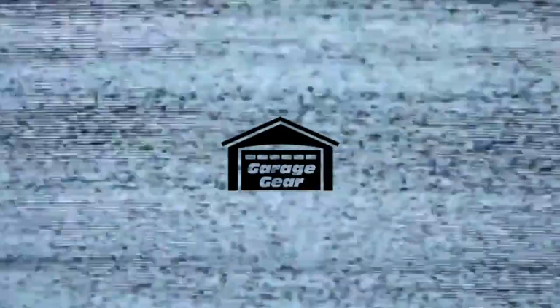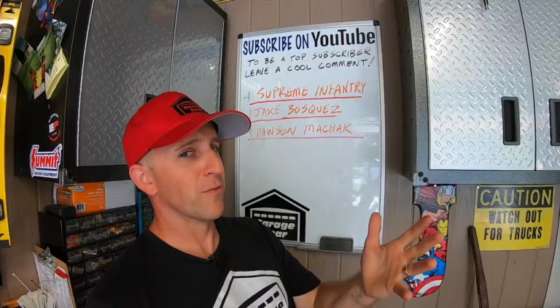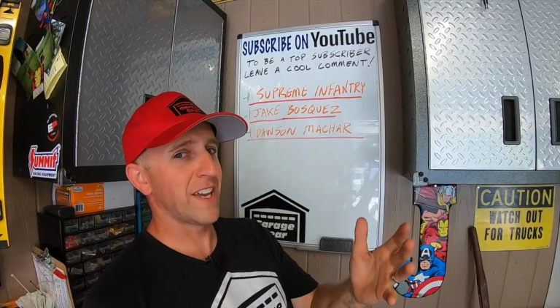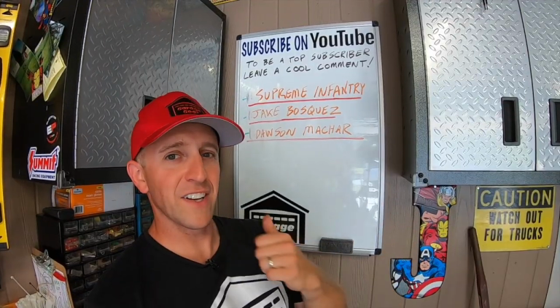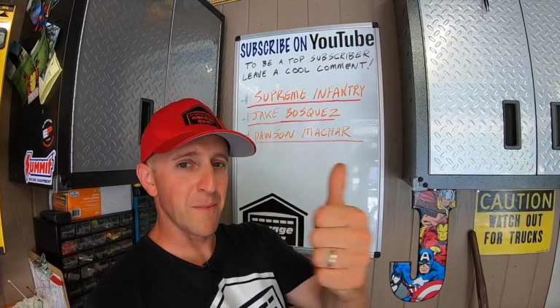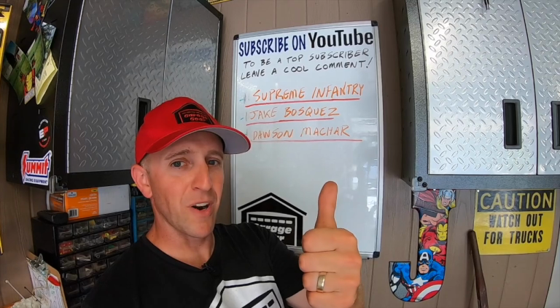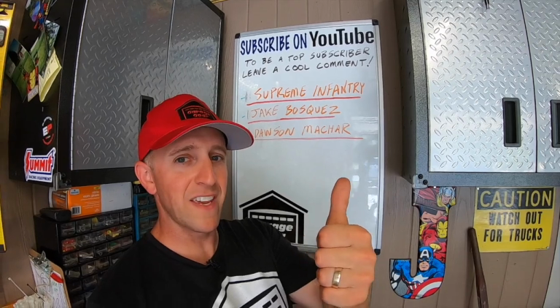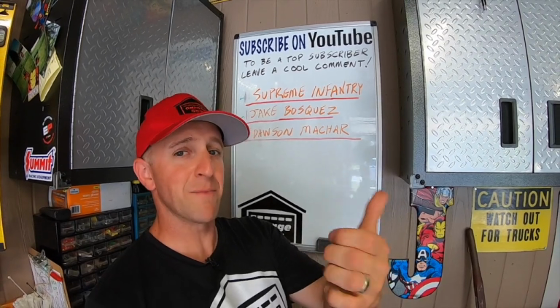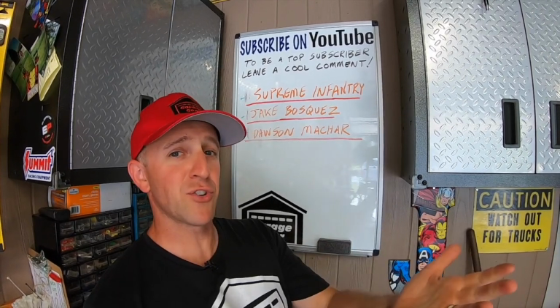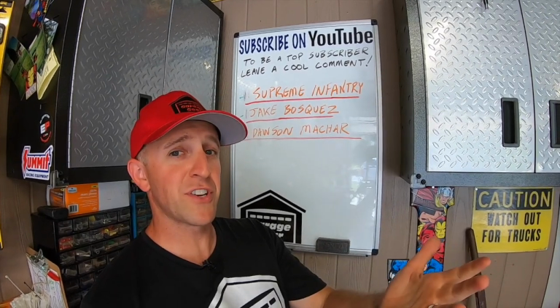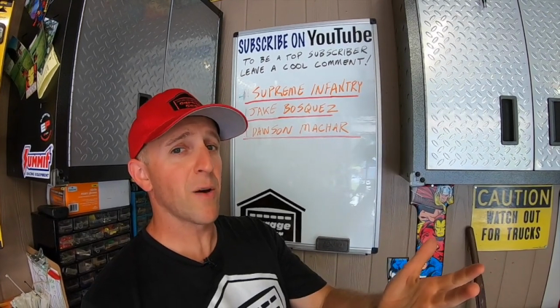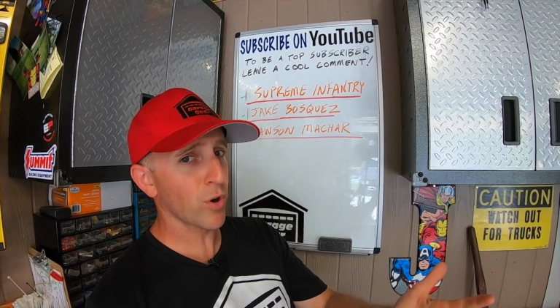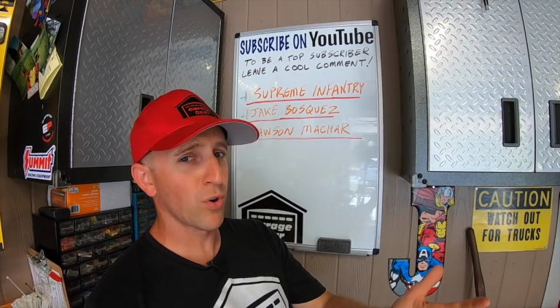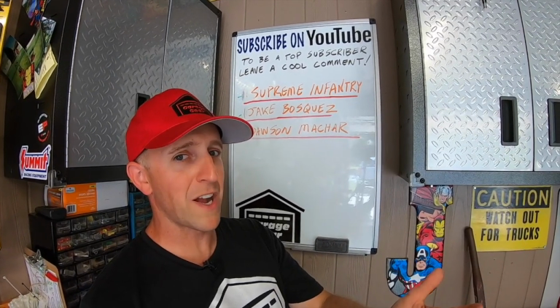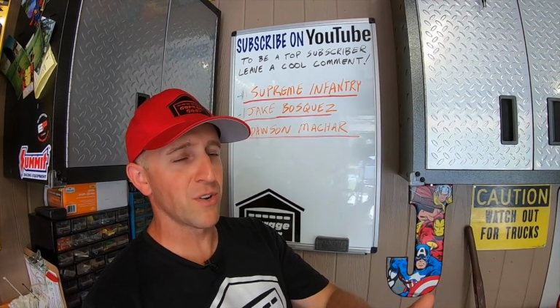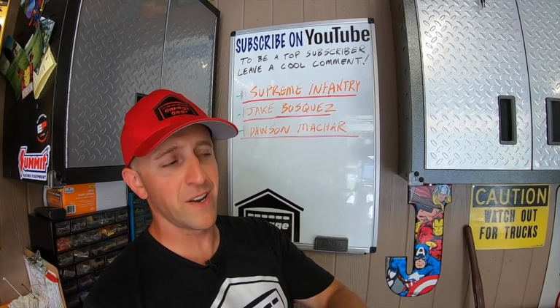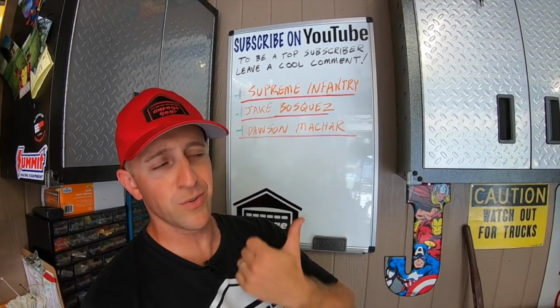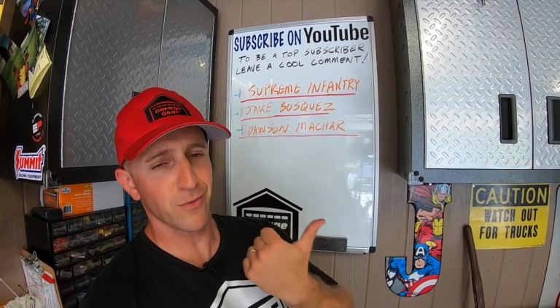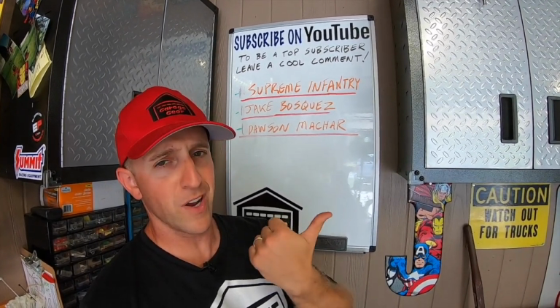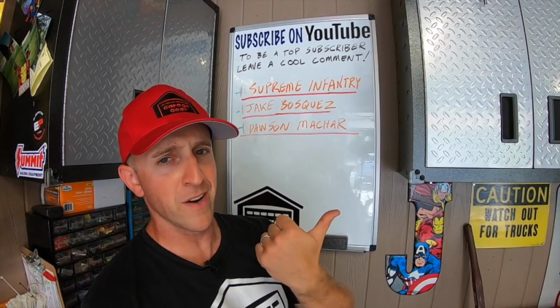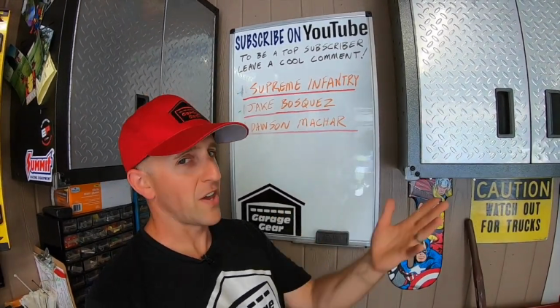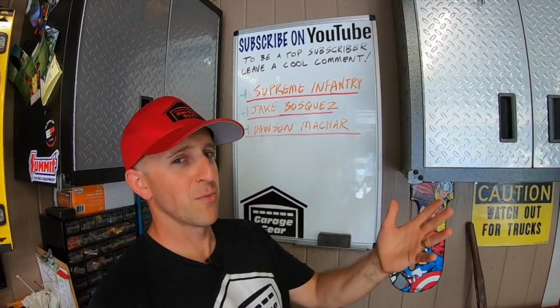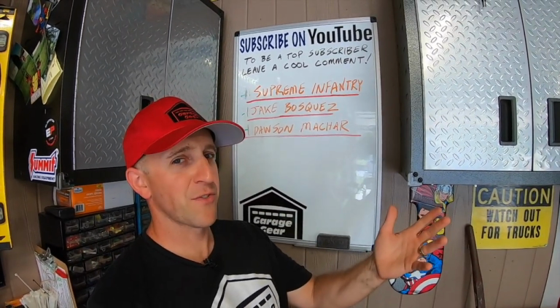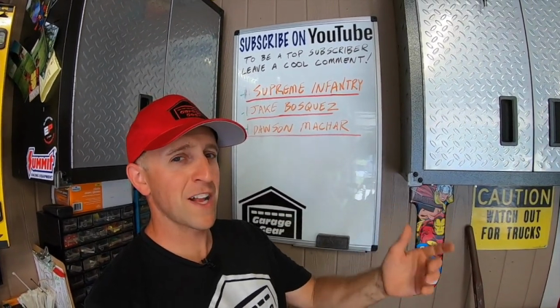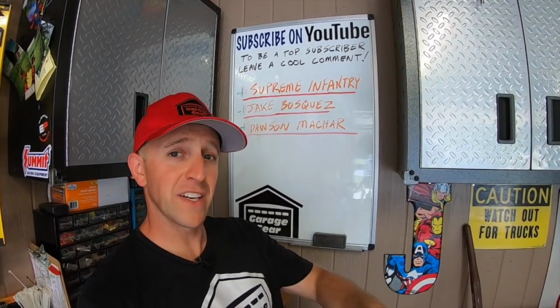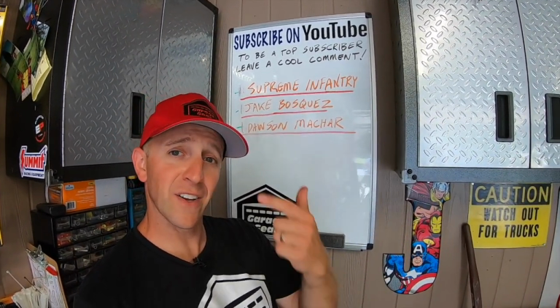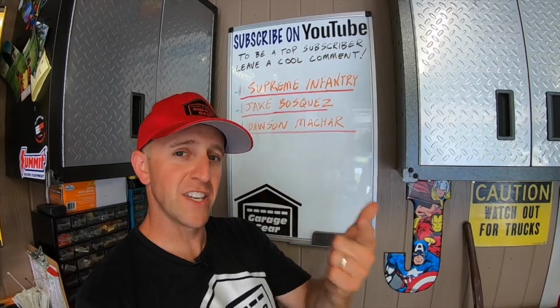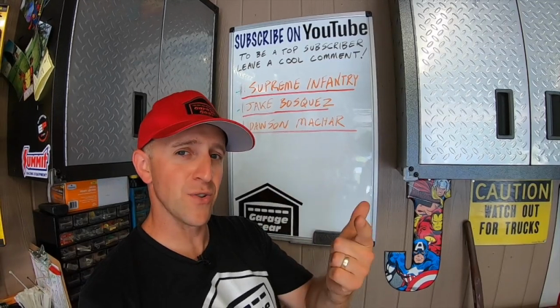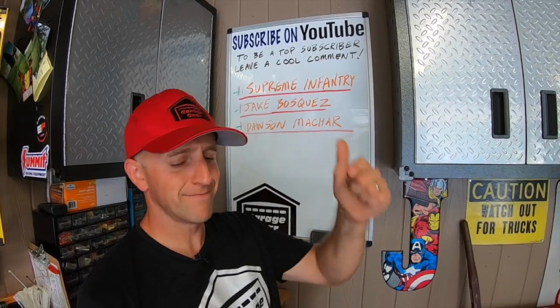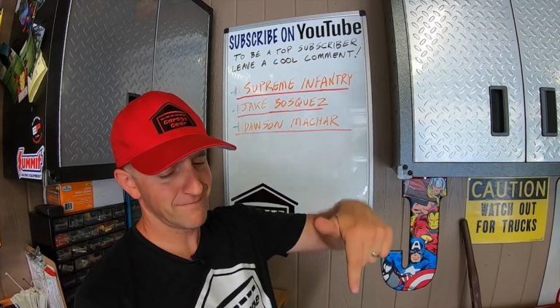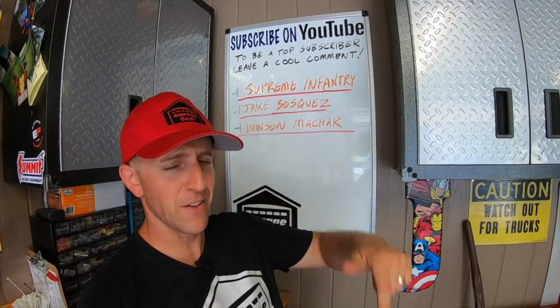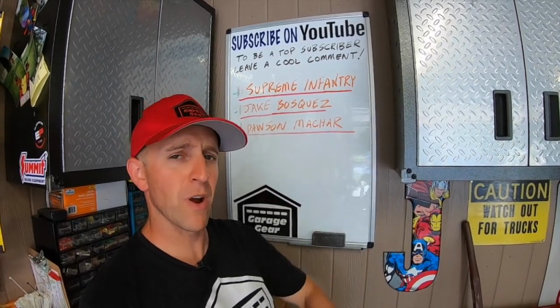Don't forget to like the video and be sure to check out more cool Garage Gear videos. Thanks so much for watching and I'll see you in the garage.